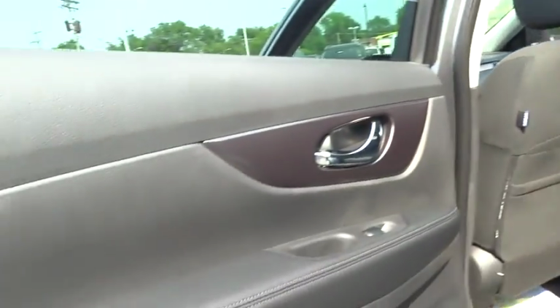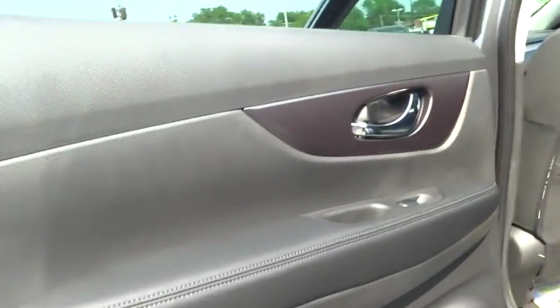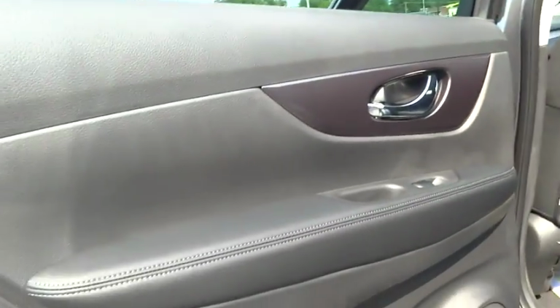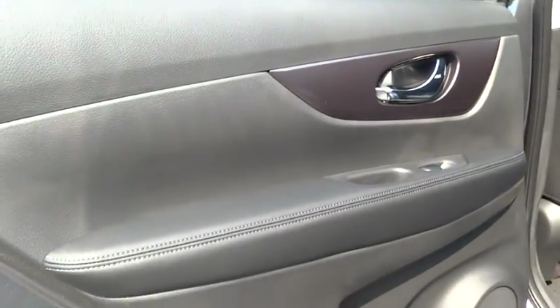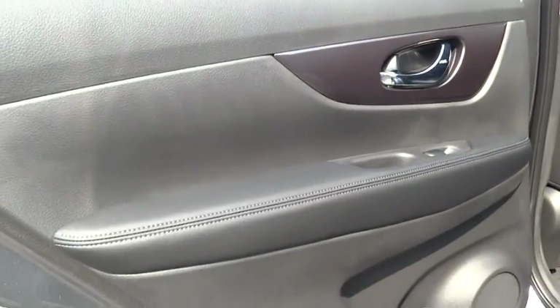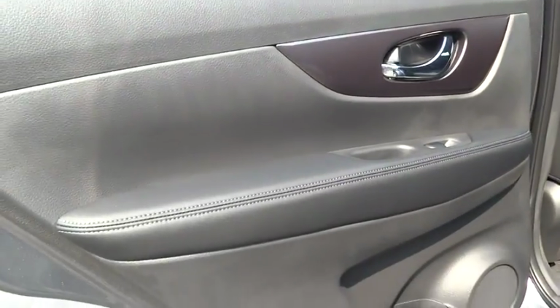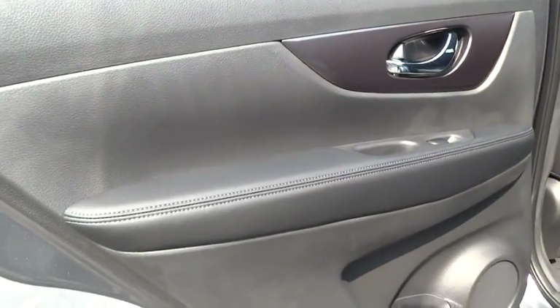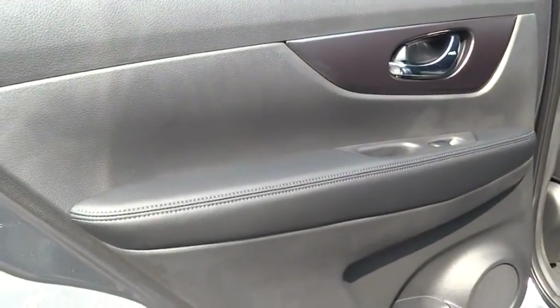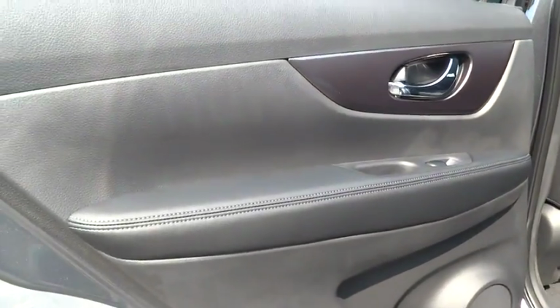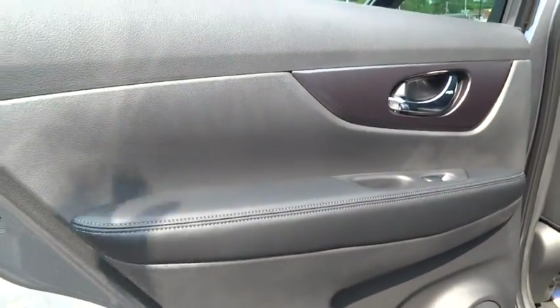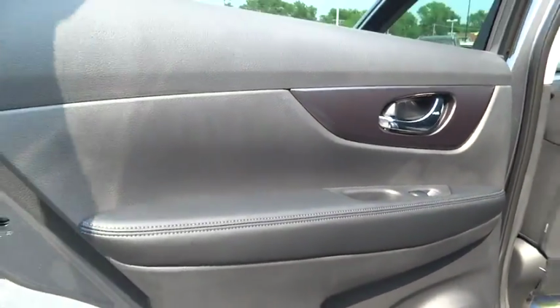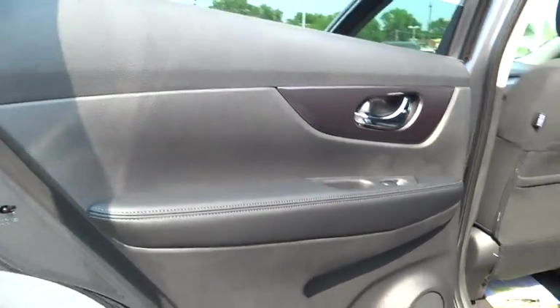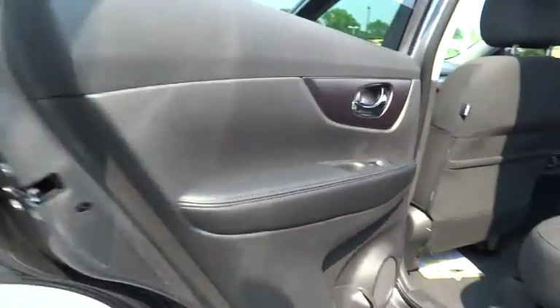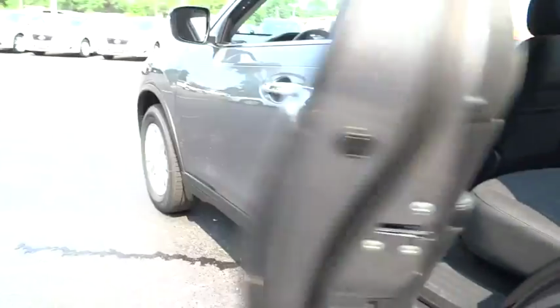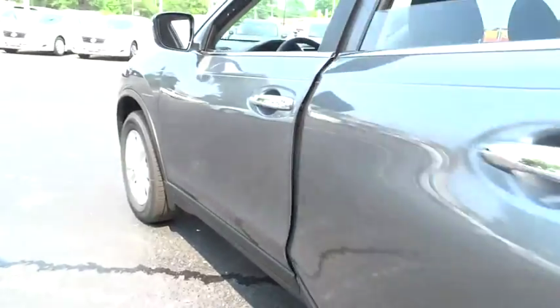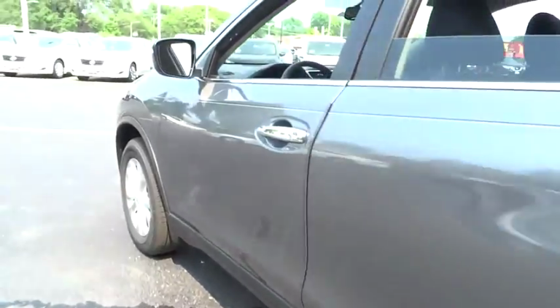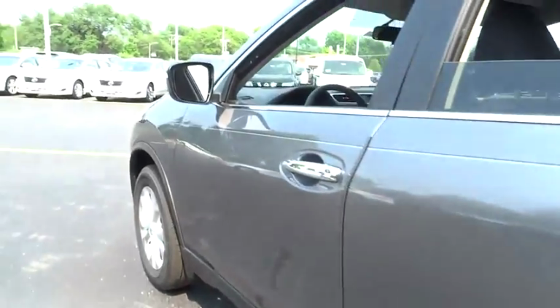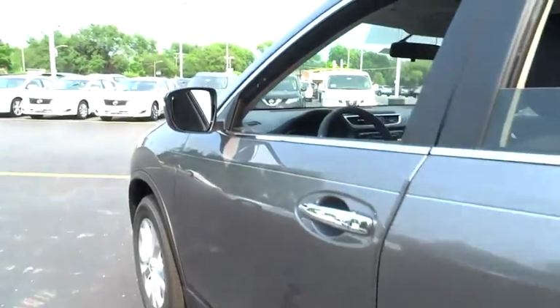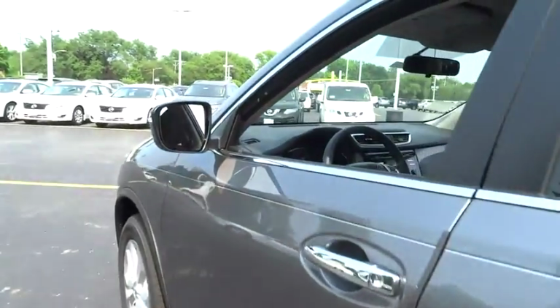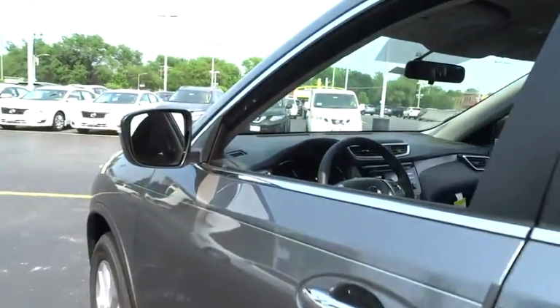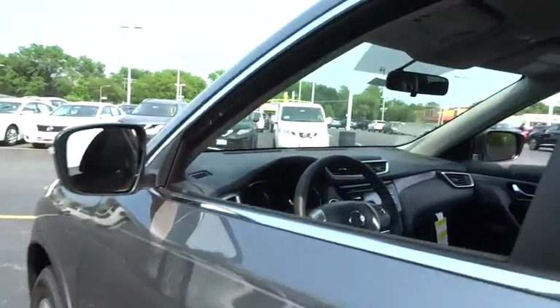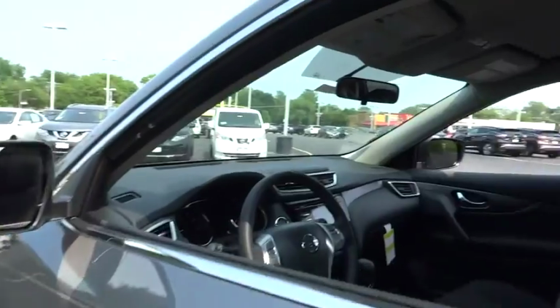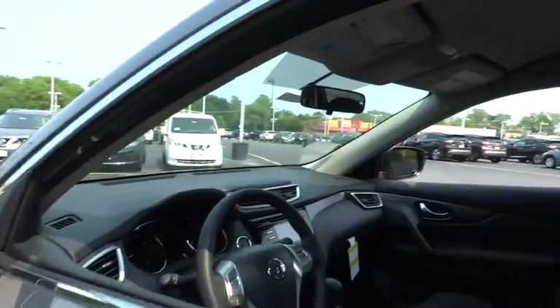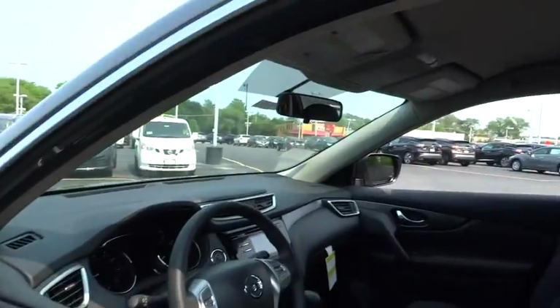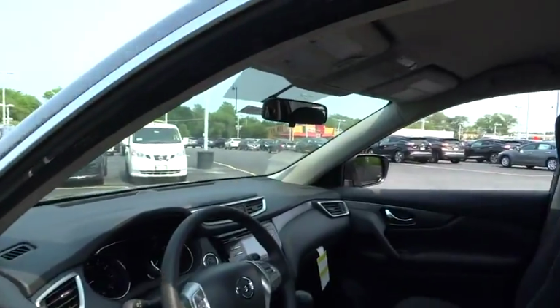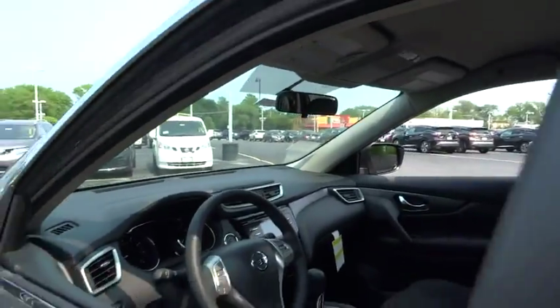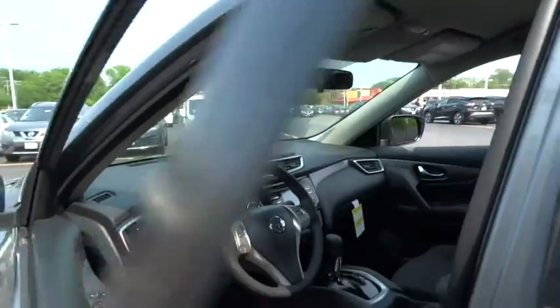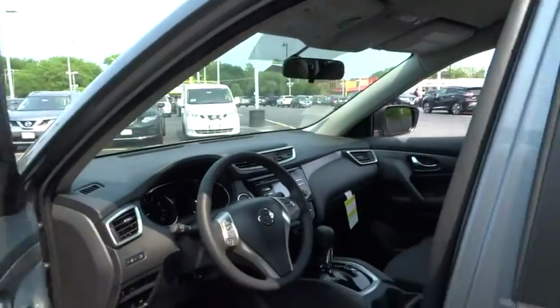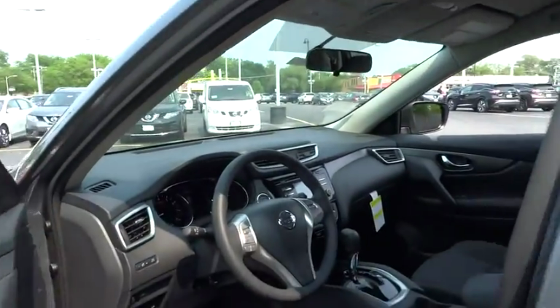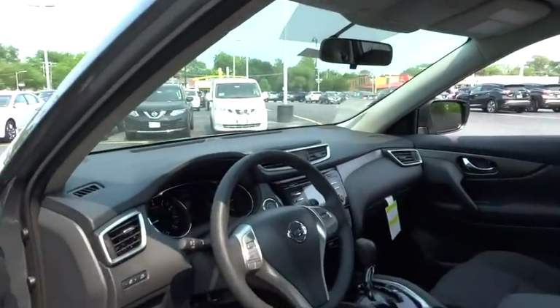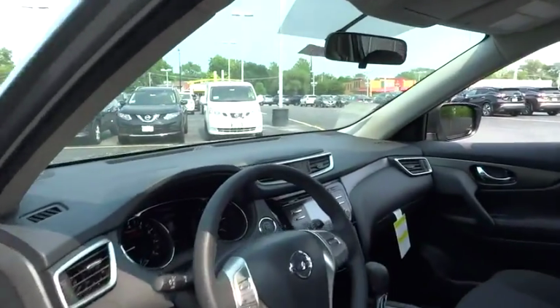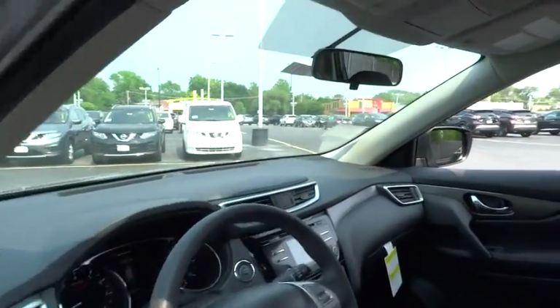Power door locks, CD player, child safety locks. Your new ride is just a phone call away.